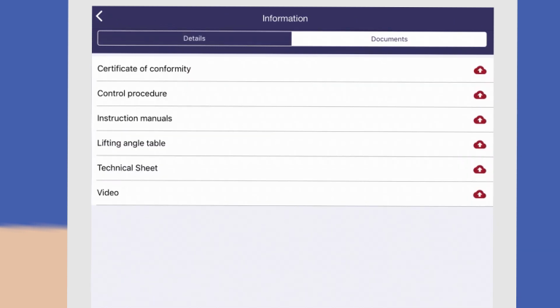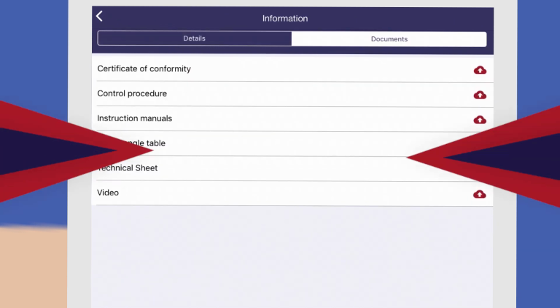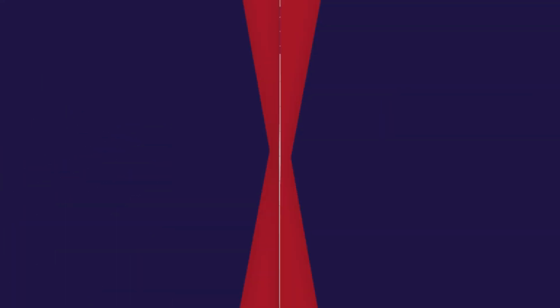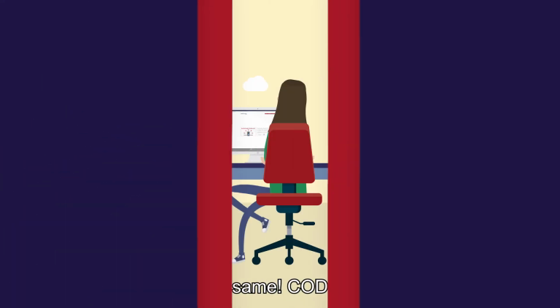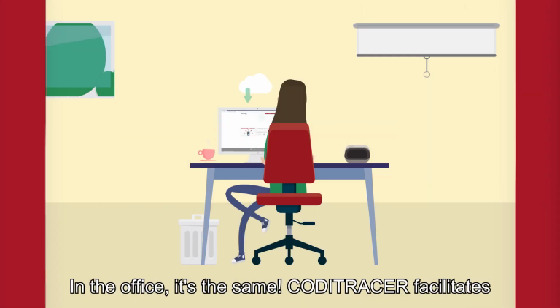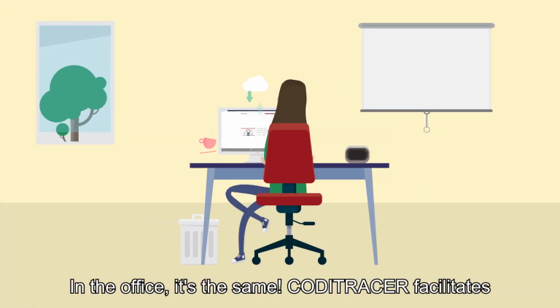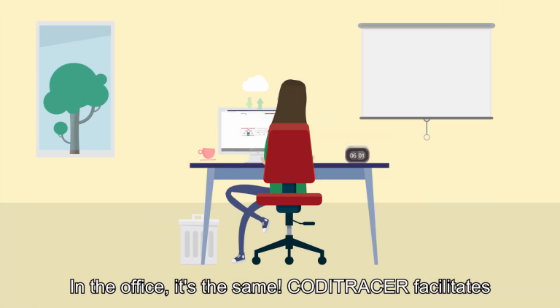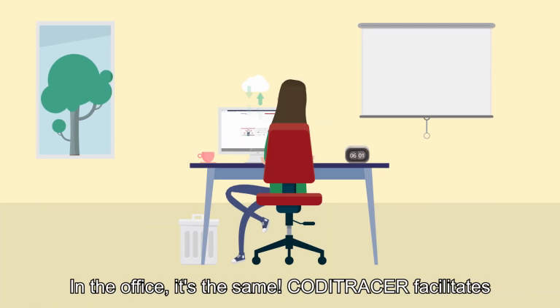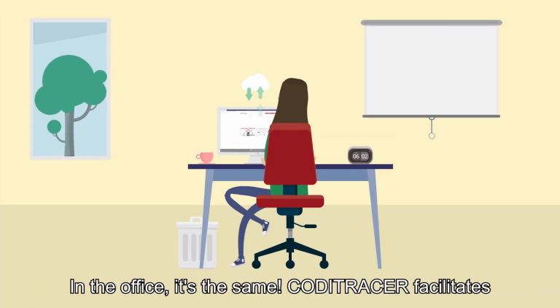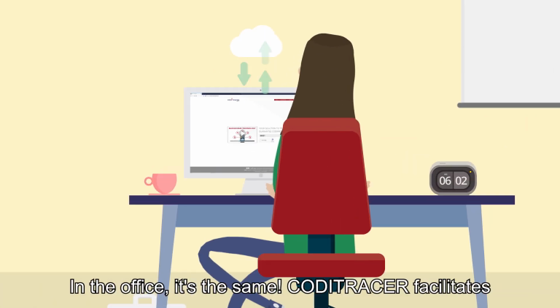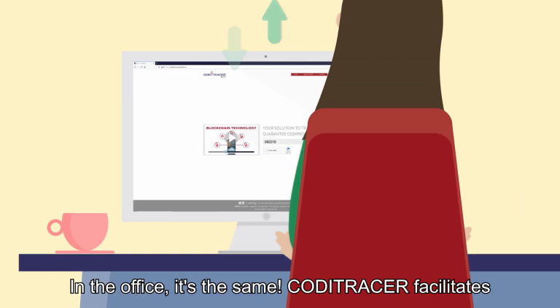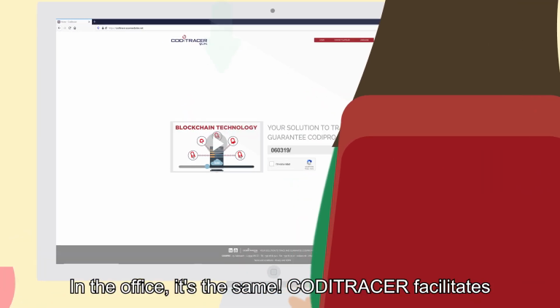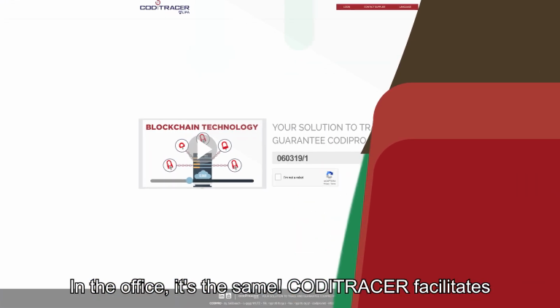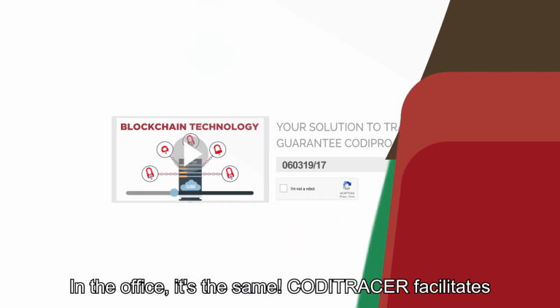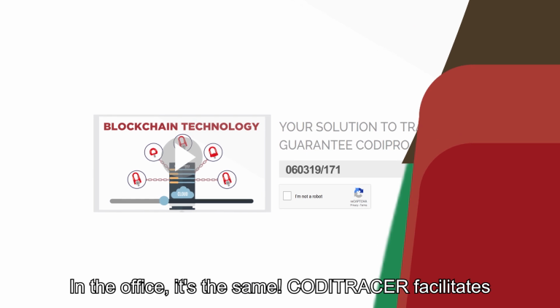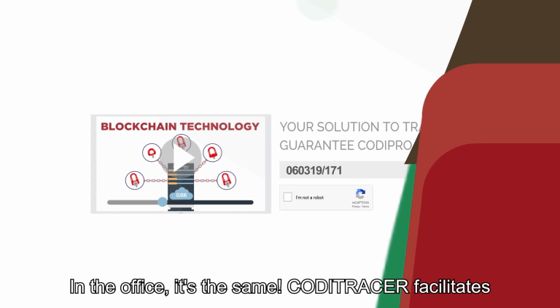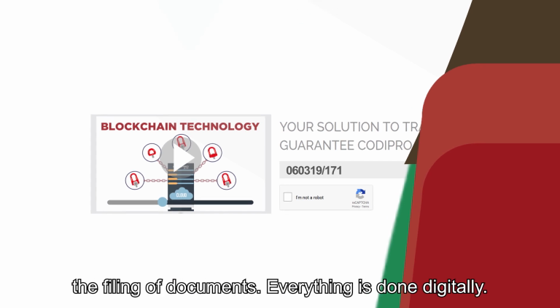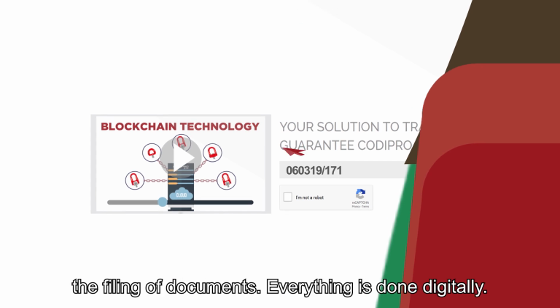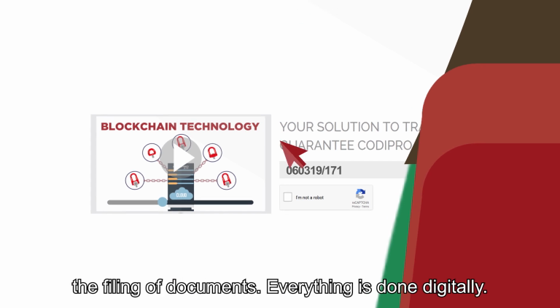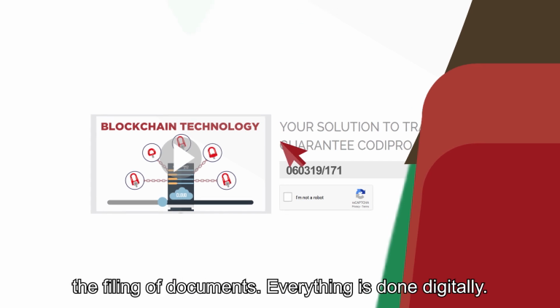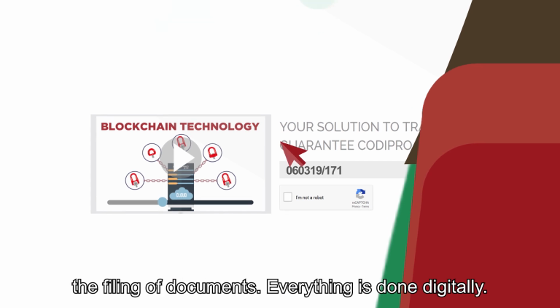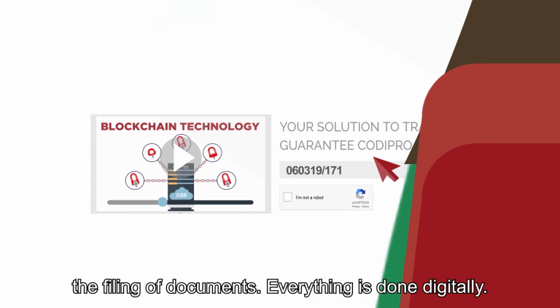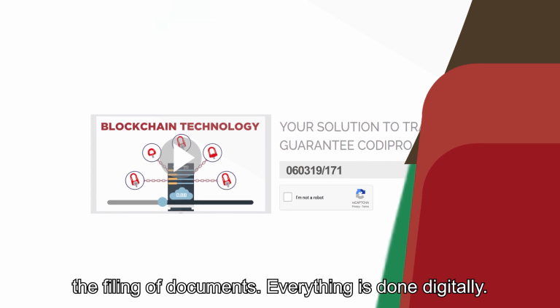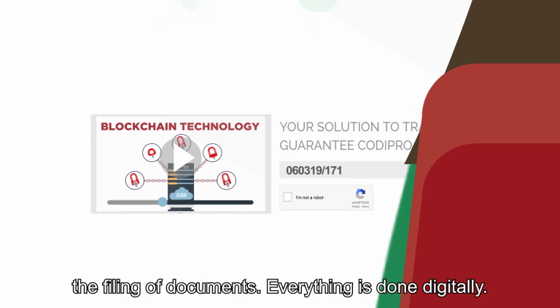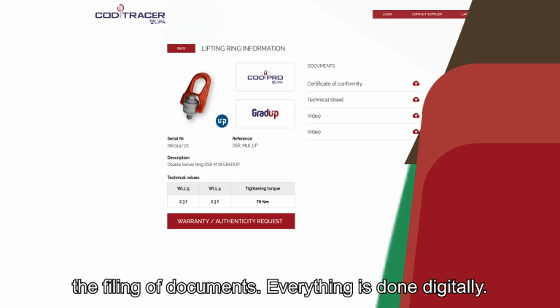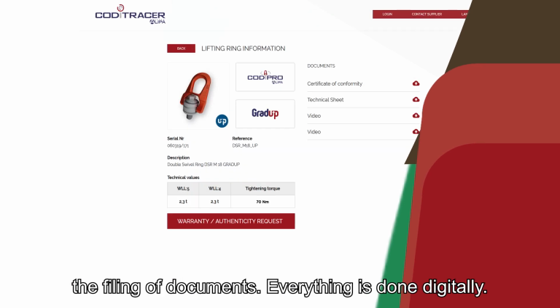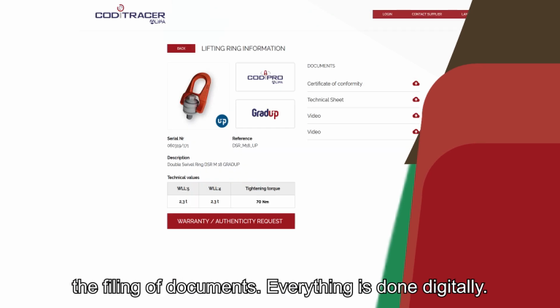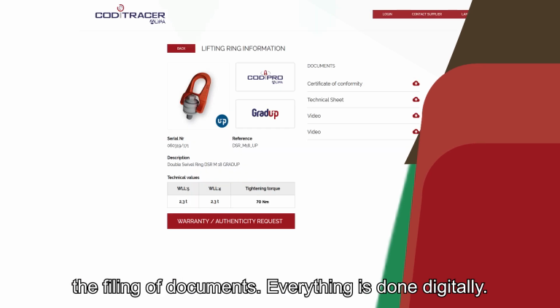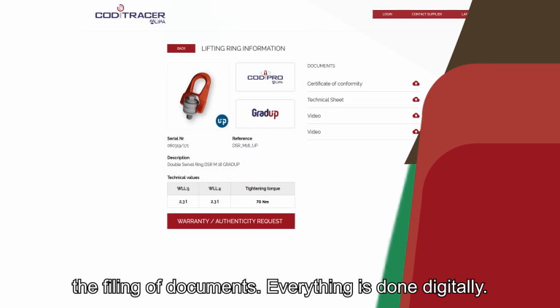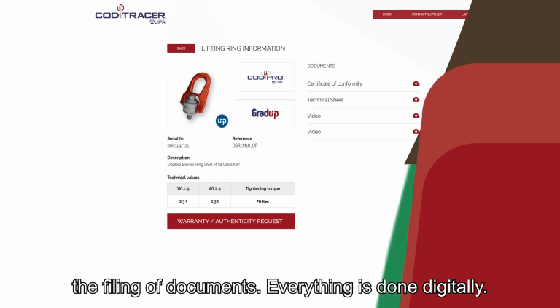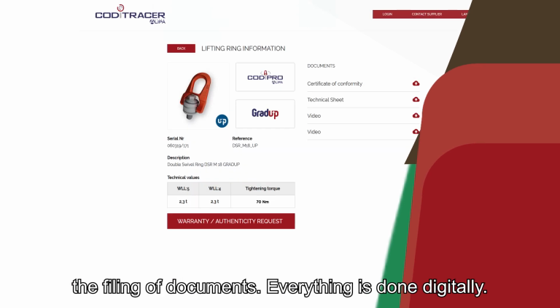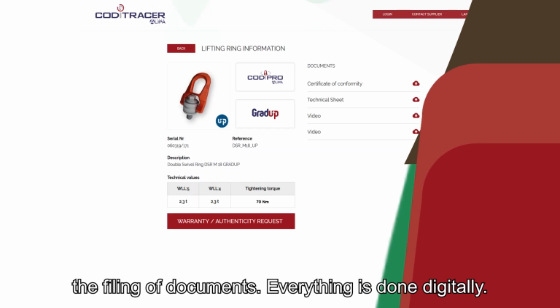In the office, it's the same. Koditracer facilitates the filing of documents. Everything is done digitally.